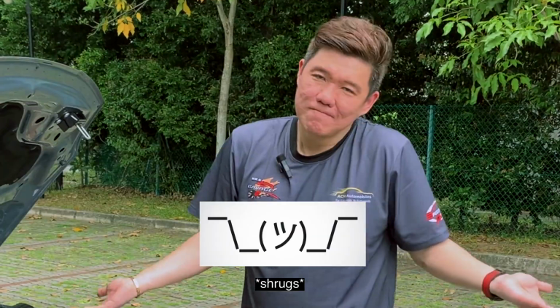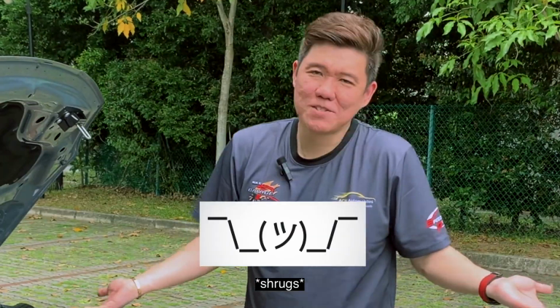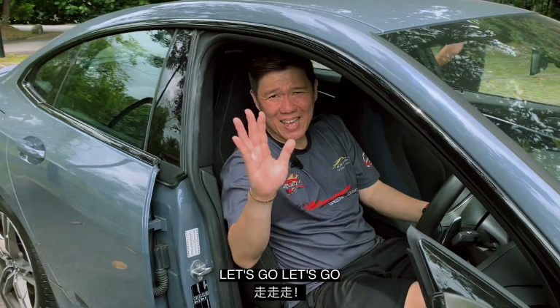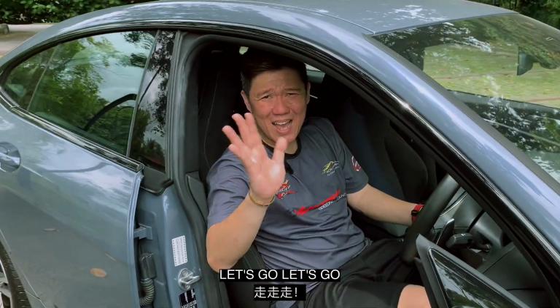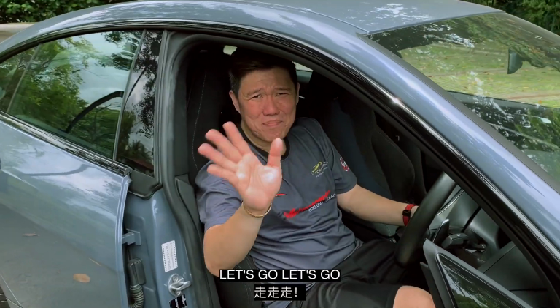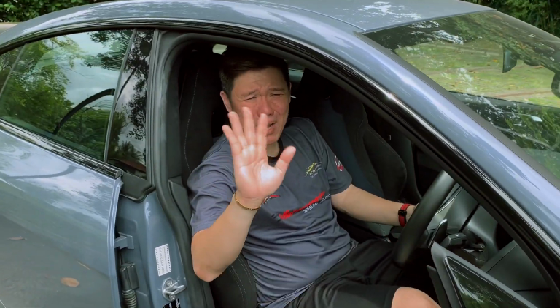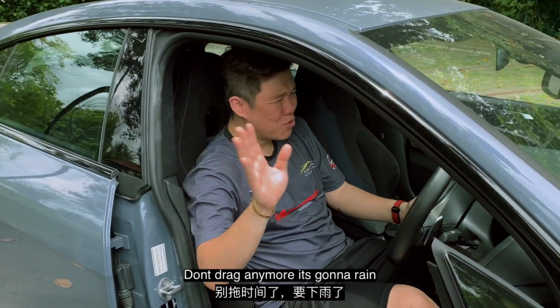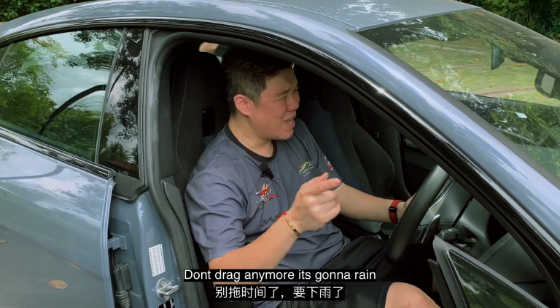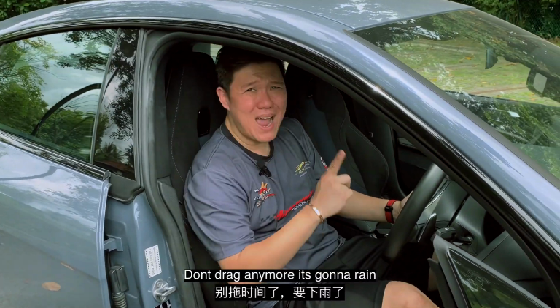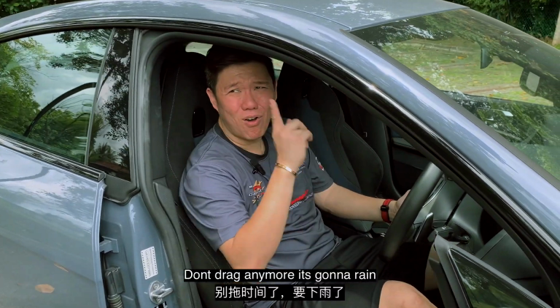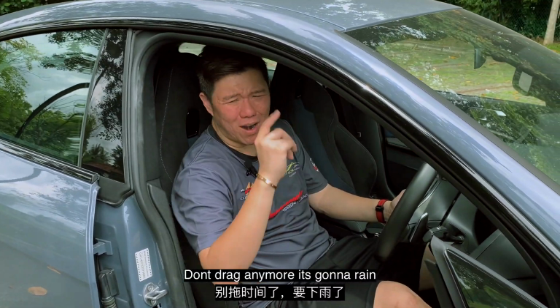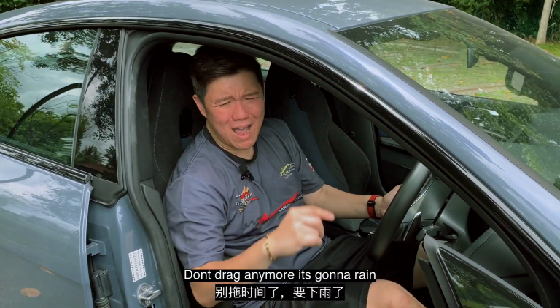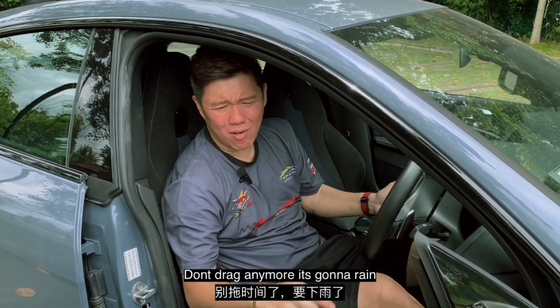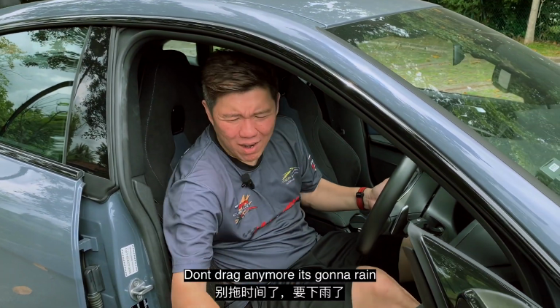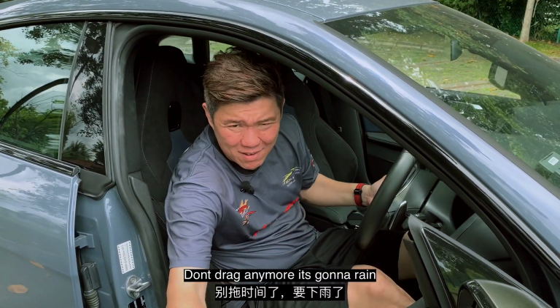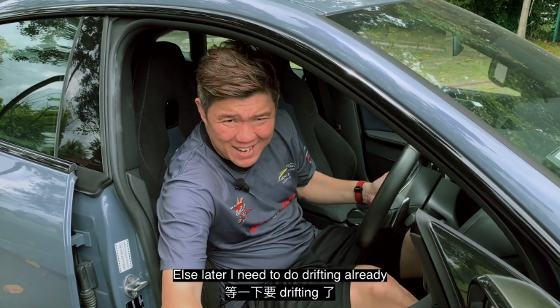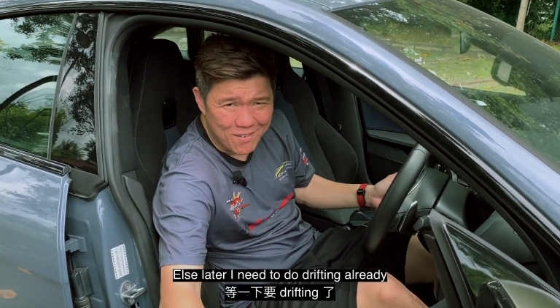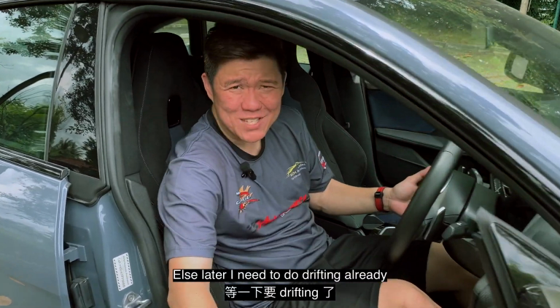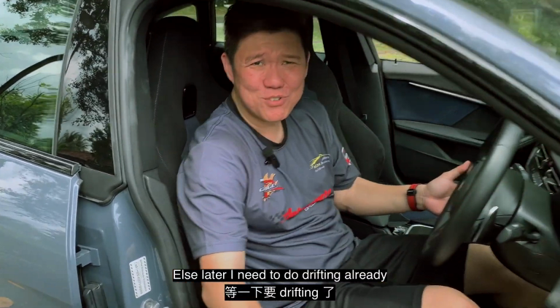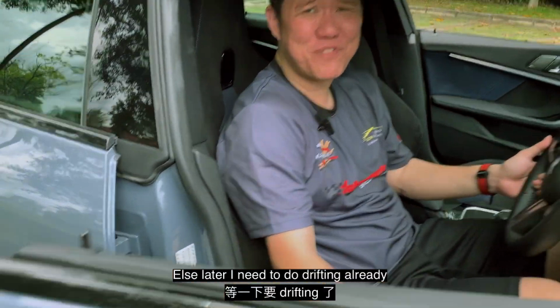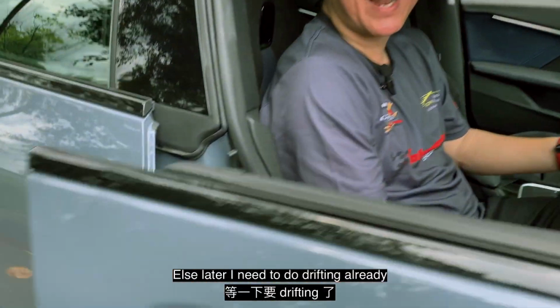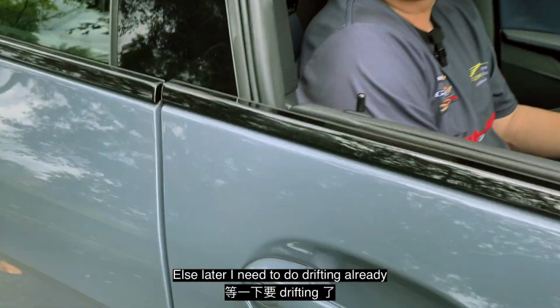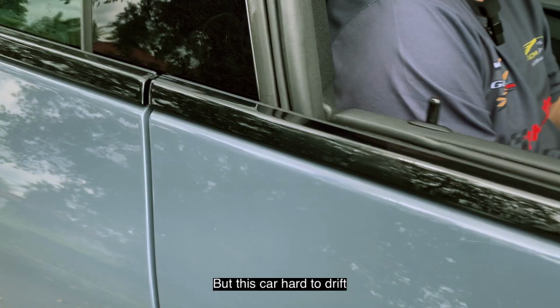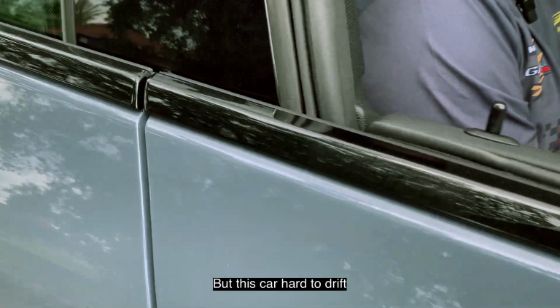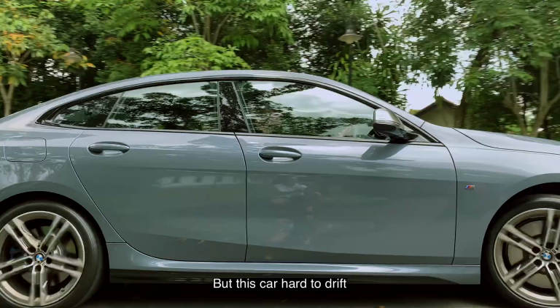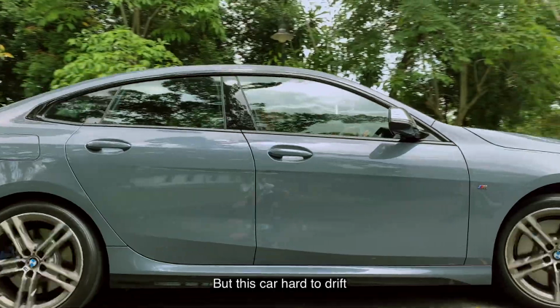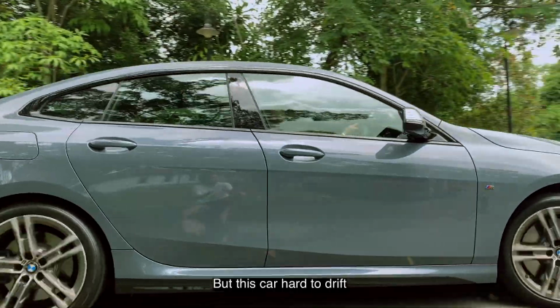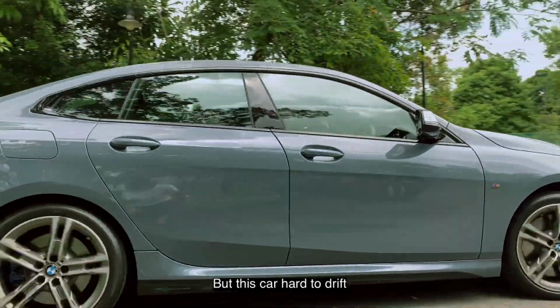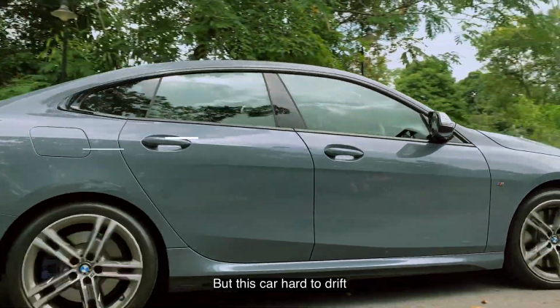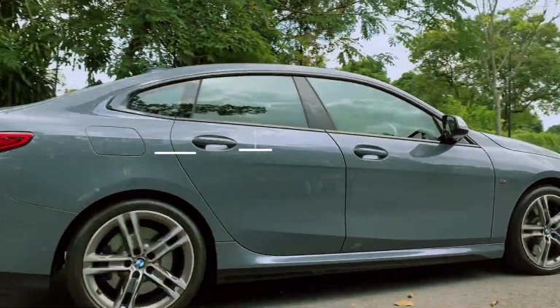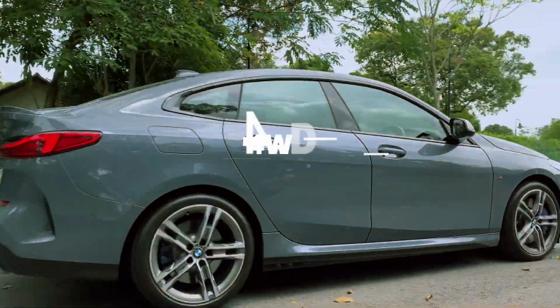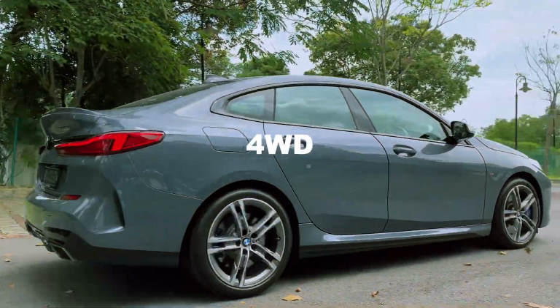I cannot say it's very good because in the previous video of the A45s, we already said how a 2-litre can perform. With a slight tune it can be like 500 horsepower. But I'm sure given a proper tune this can give you more. My 2-litre — I love it, I love it. But this car is hard to drift because of the 4-wheel drive.